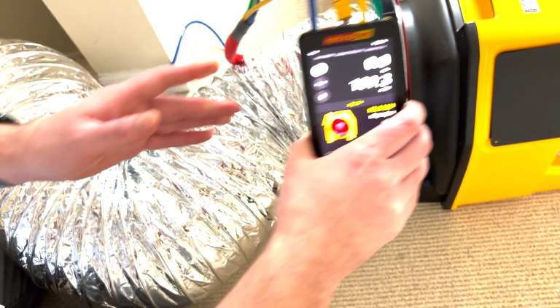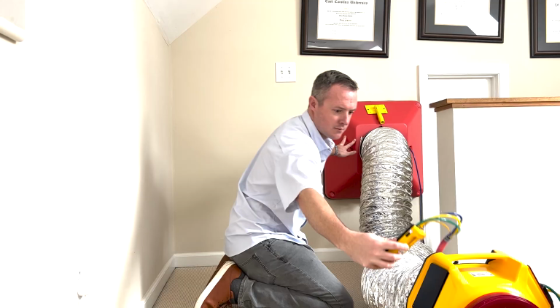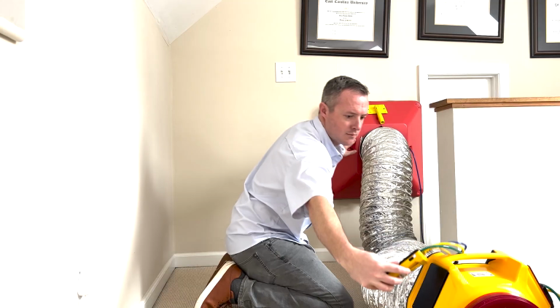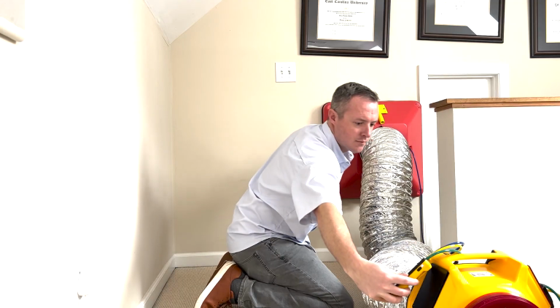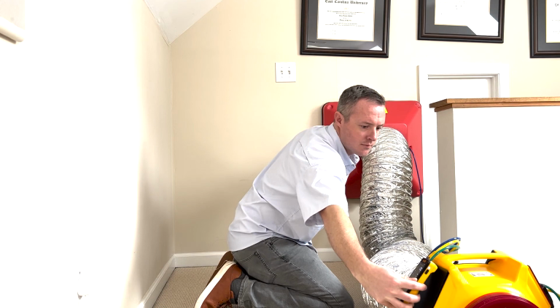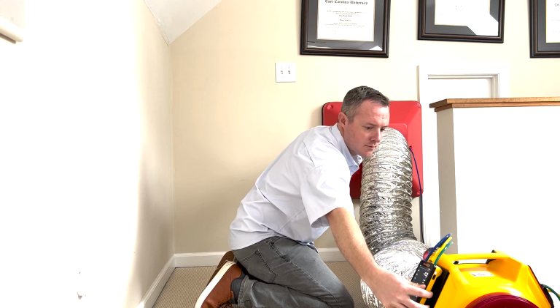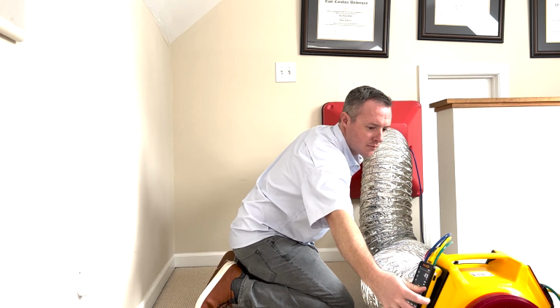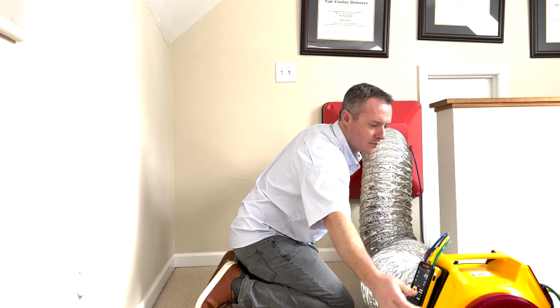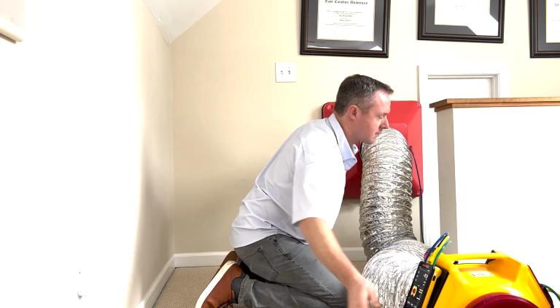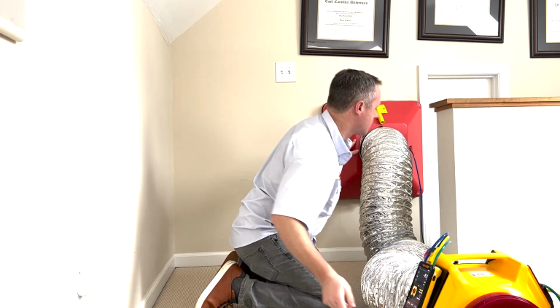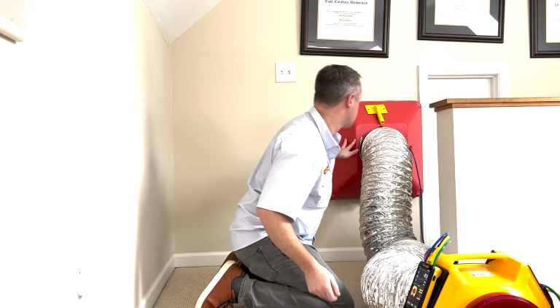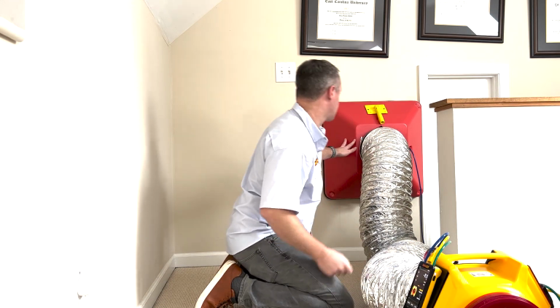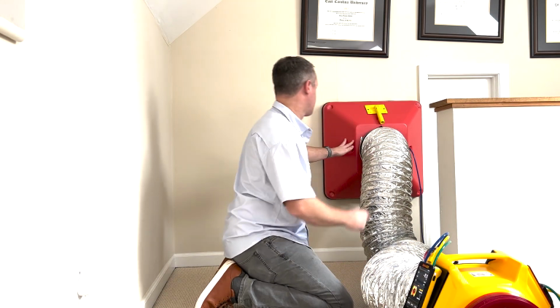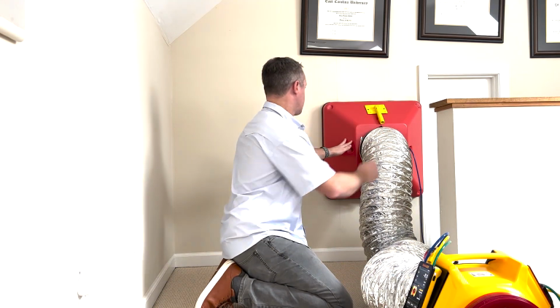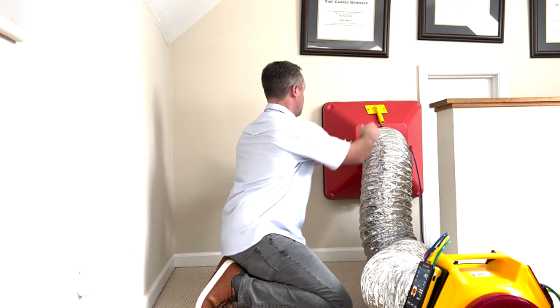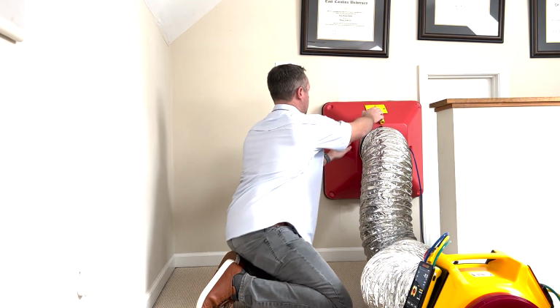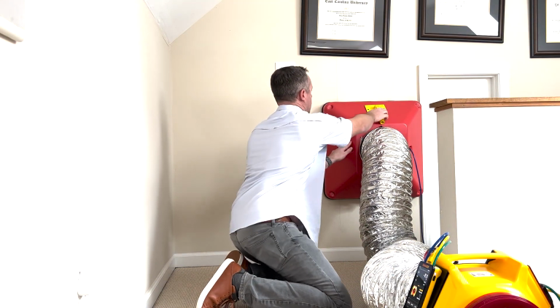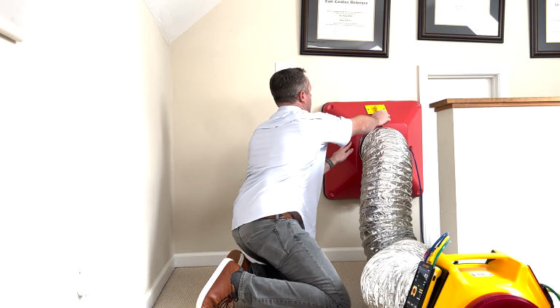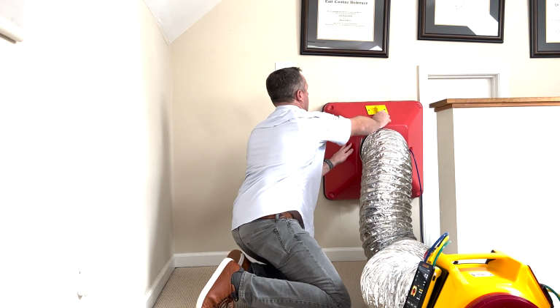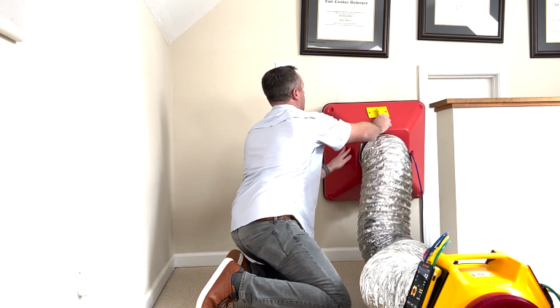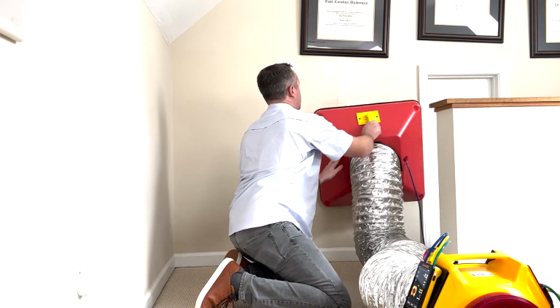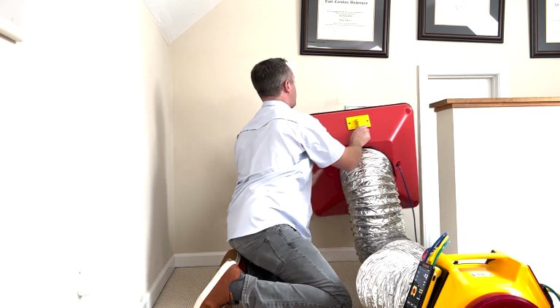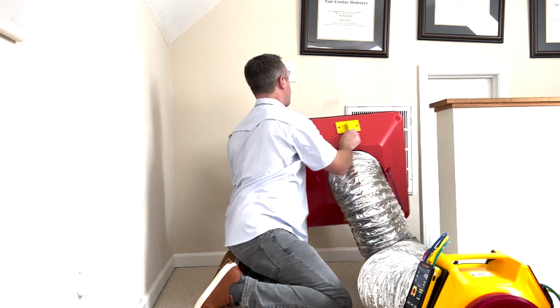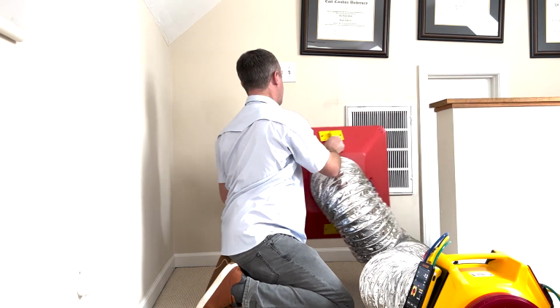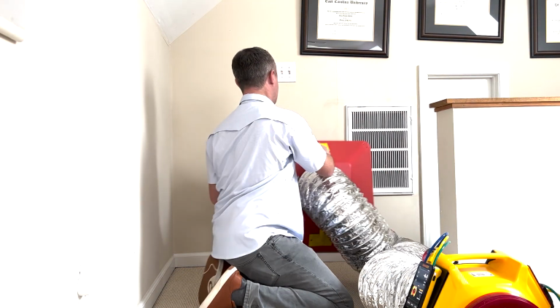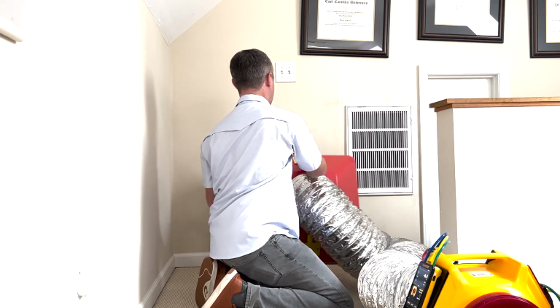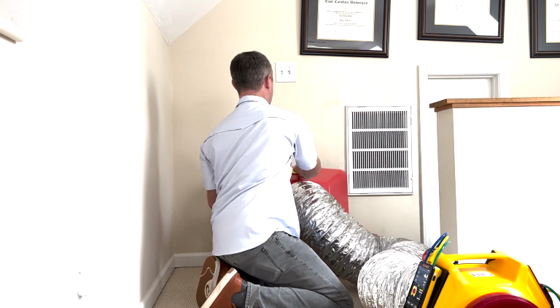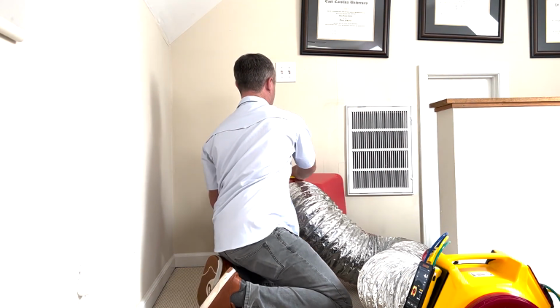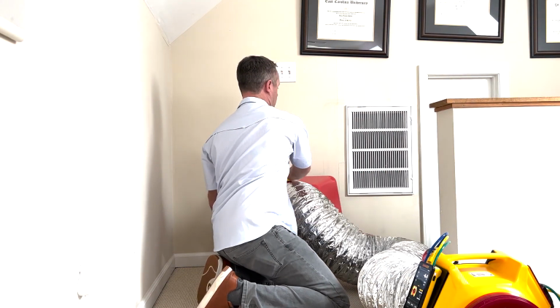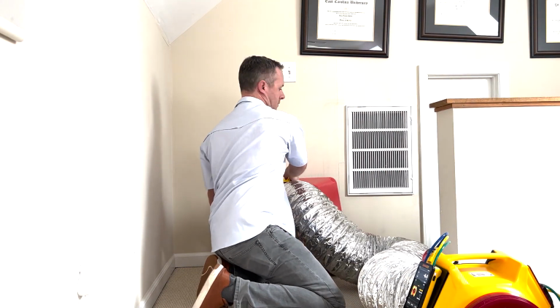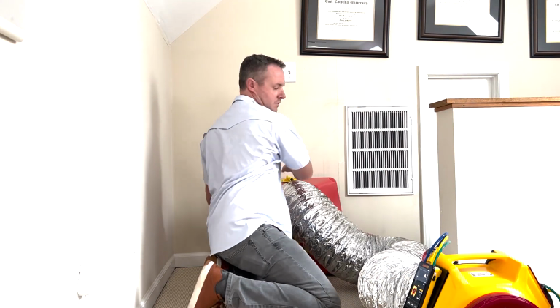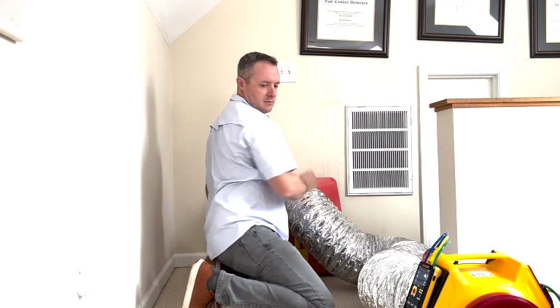If we want, we can choose to hold this reading and power the fan off if we want to discuss it later with a client. If you need further assistance, feel free to reach out to our support team and we'll be happy to help.